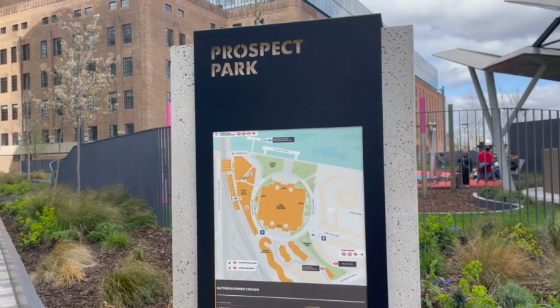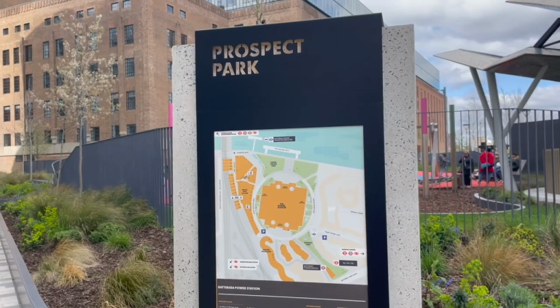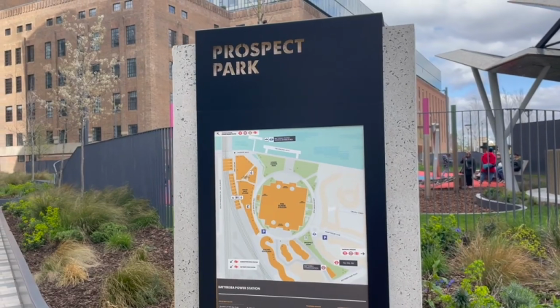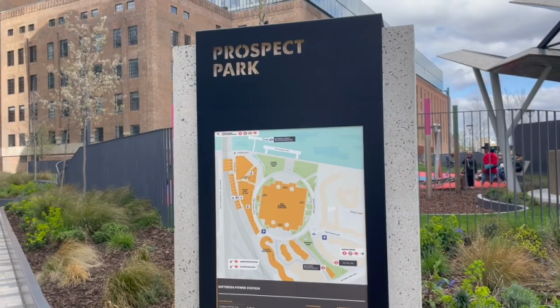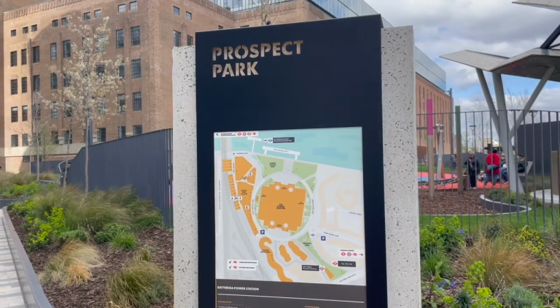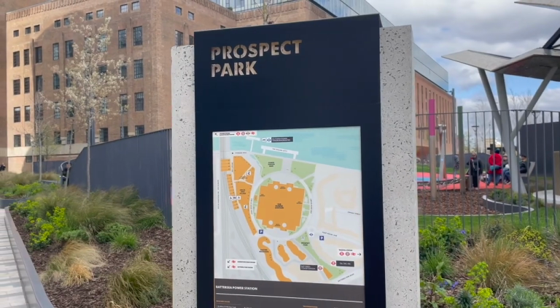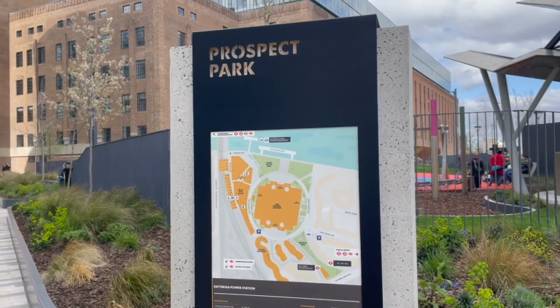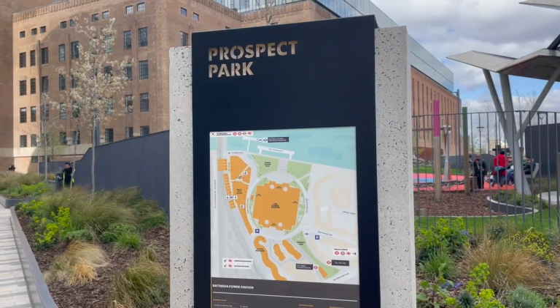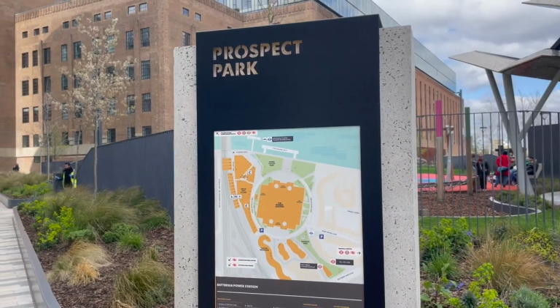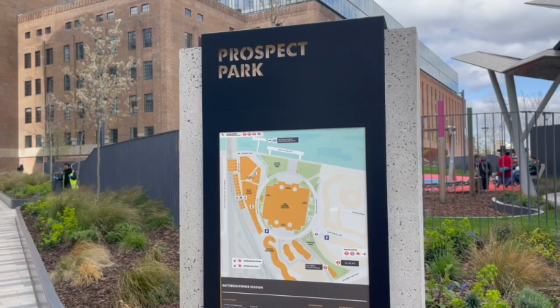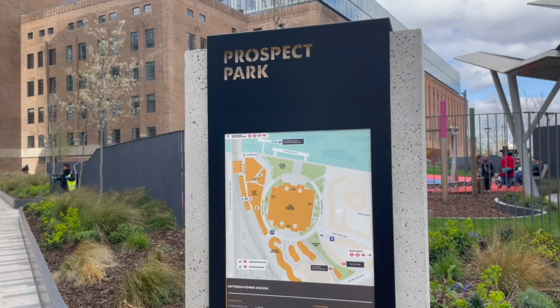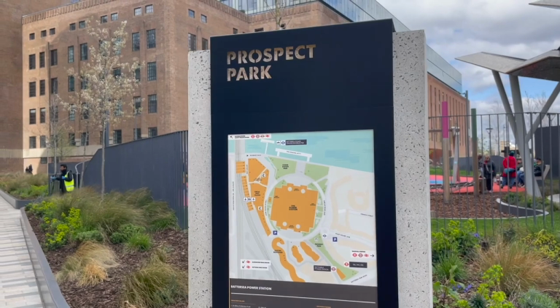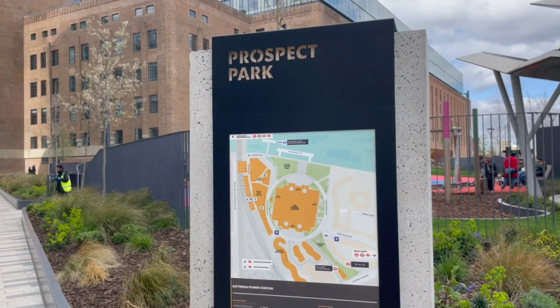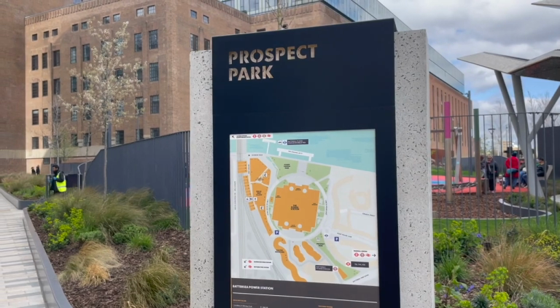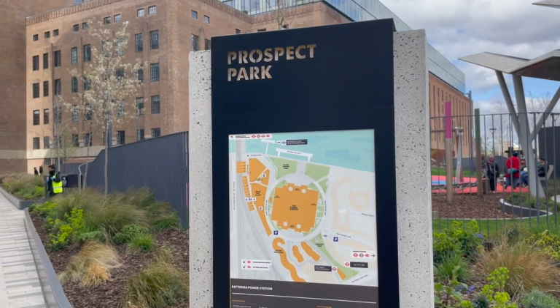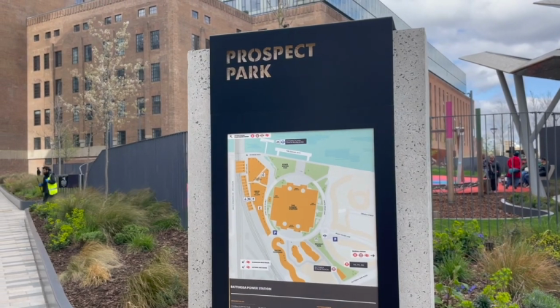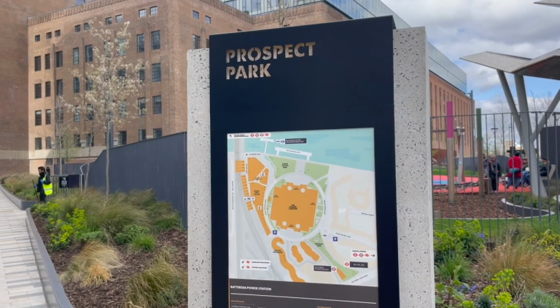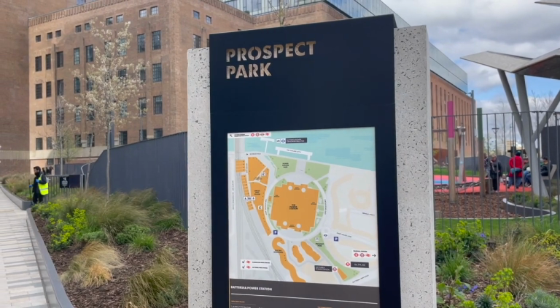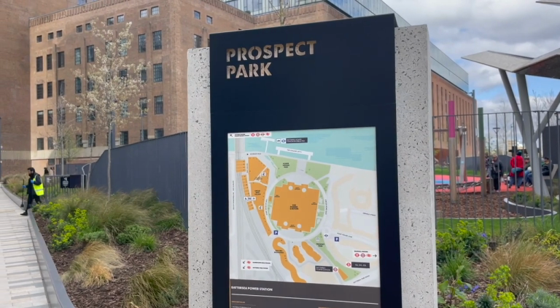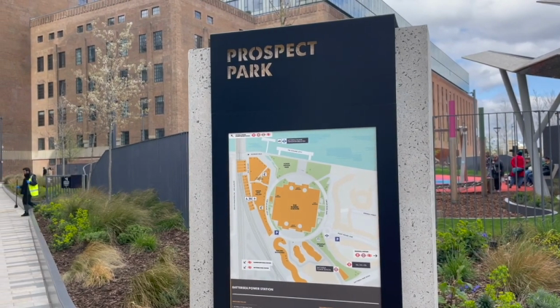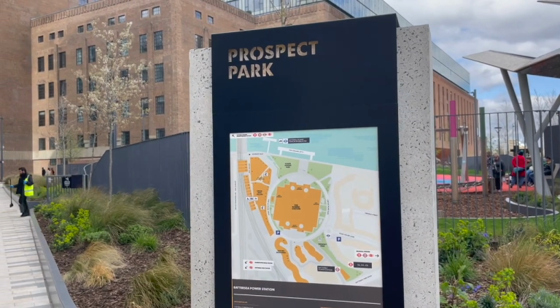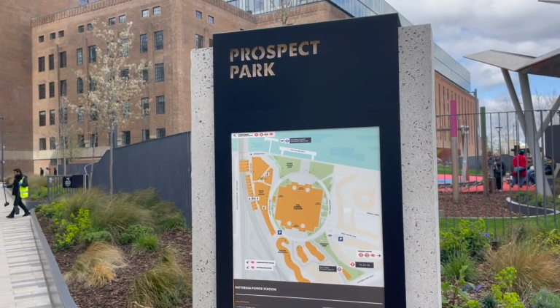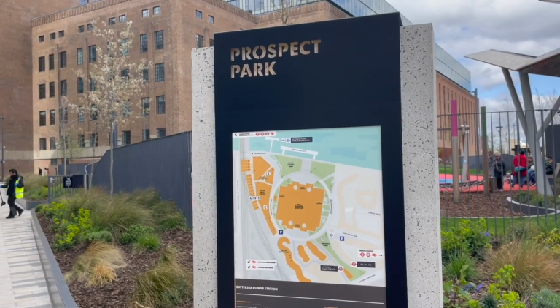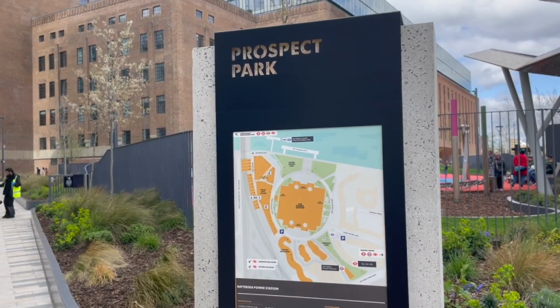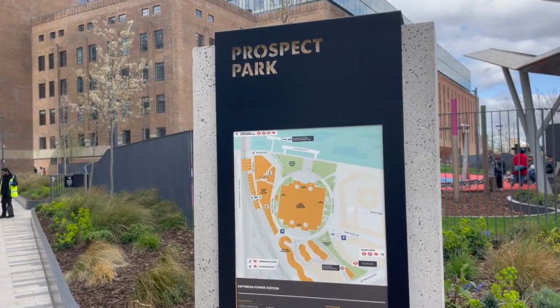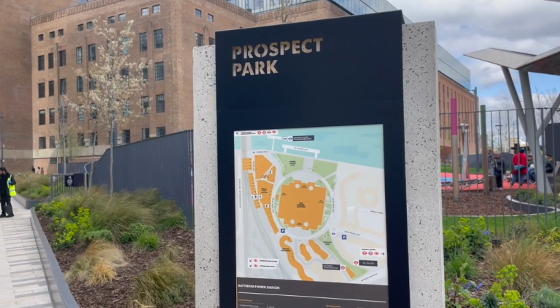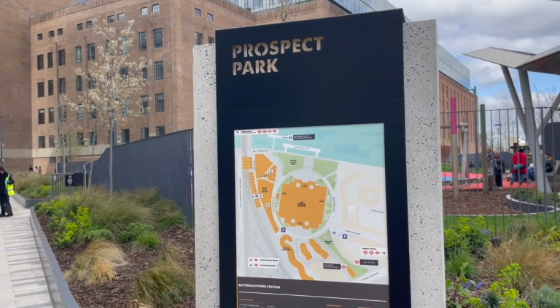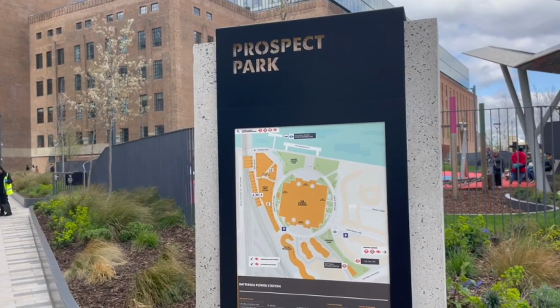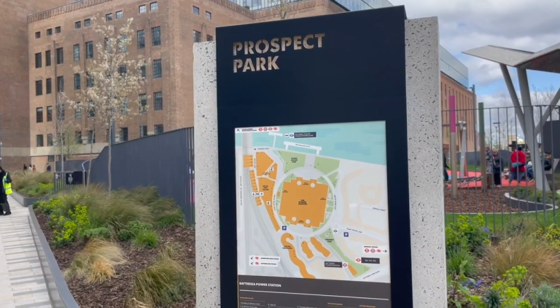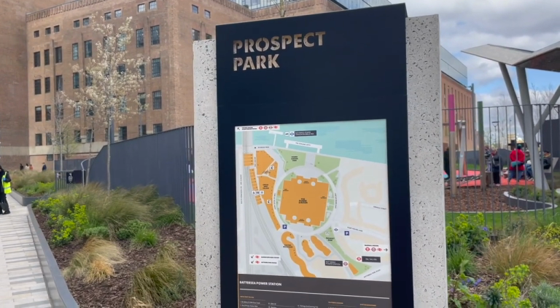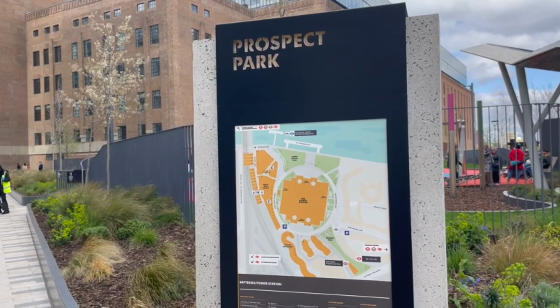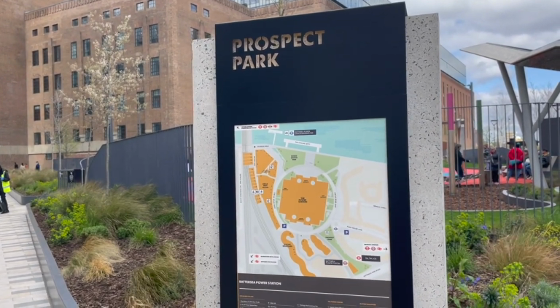Prospect Park? I don't think so. This isn't the one that I am used to seeing in Brooklyn.